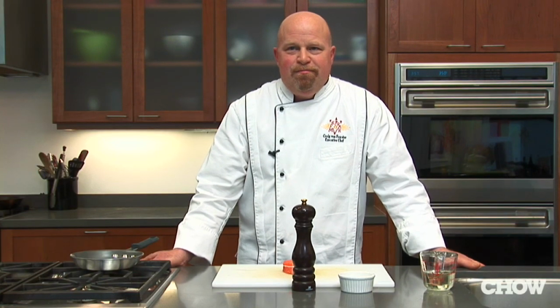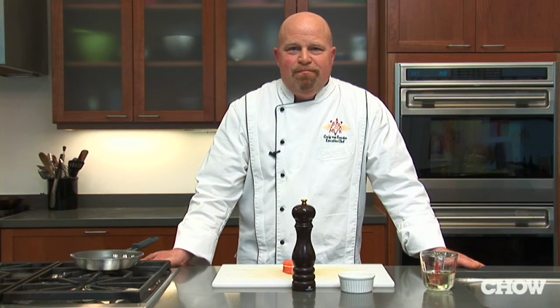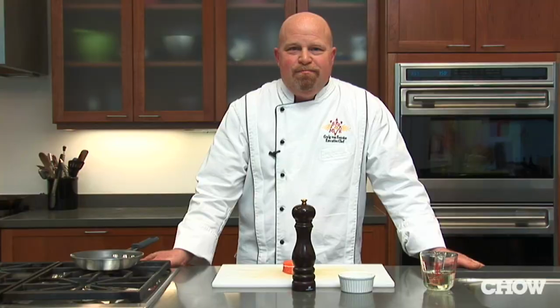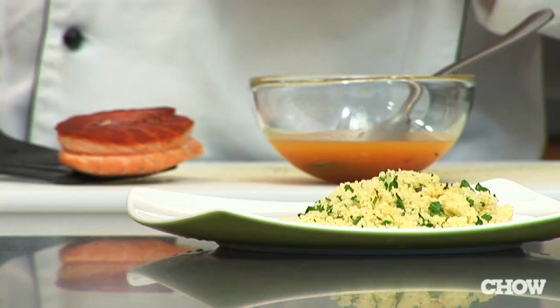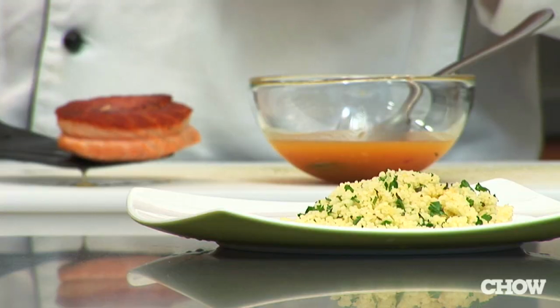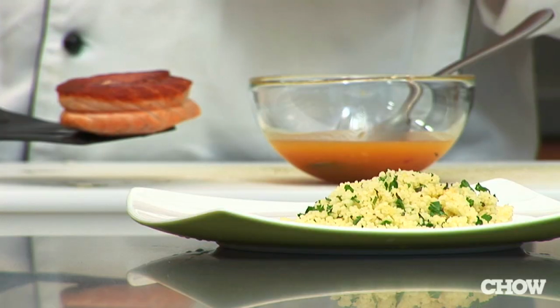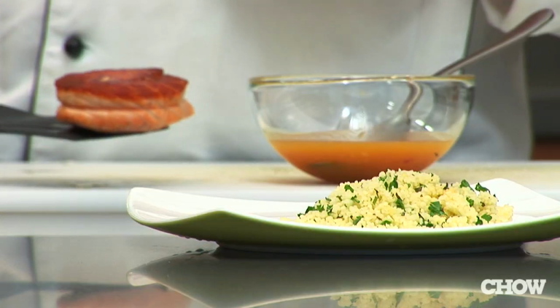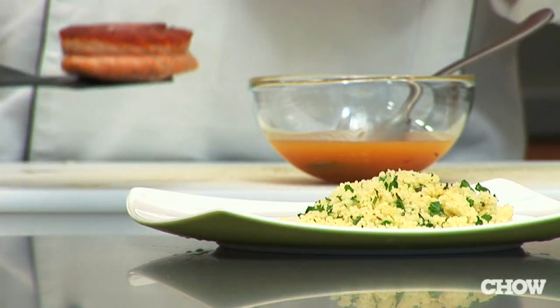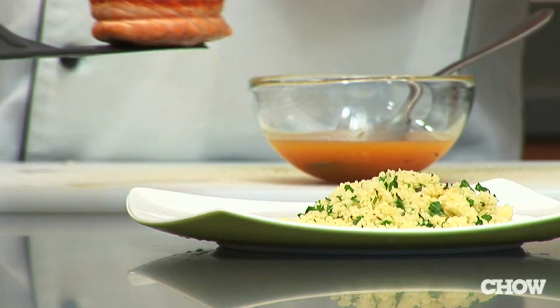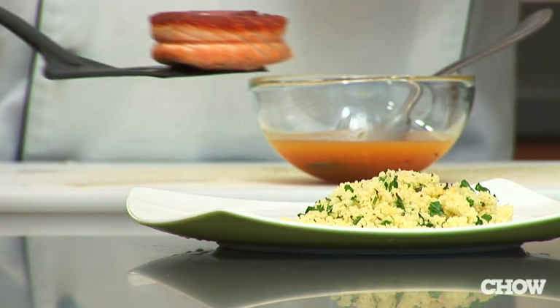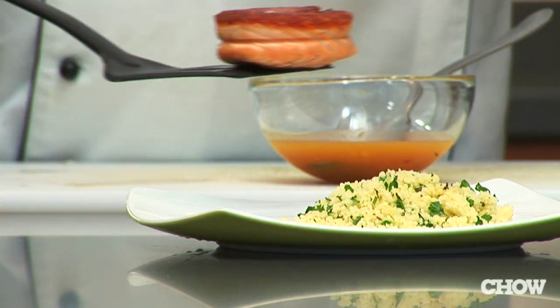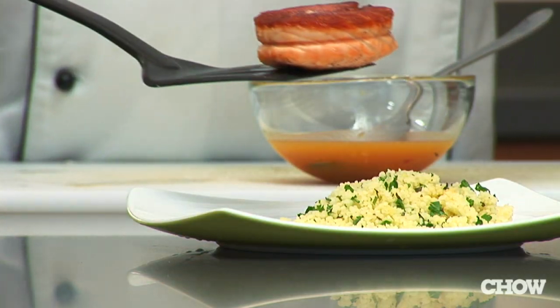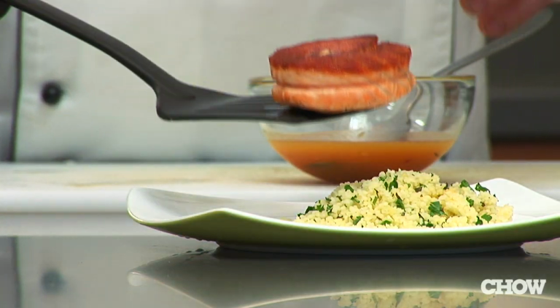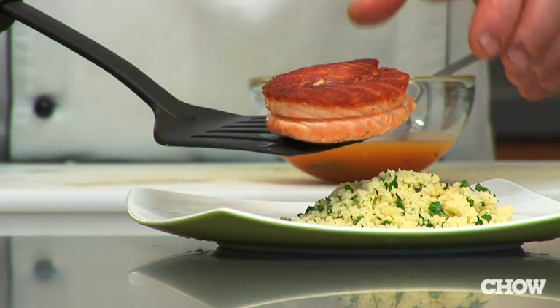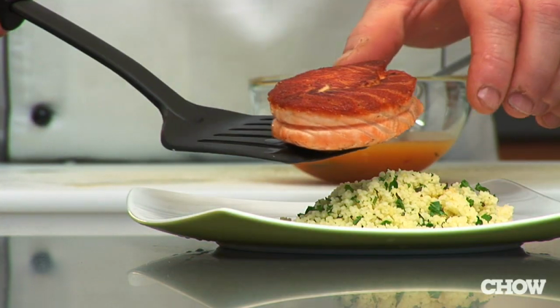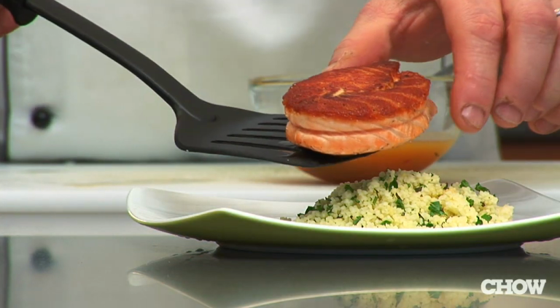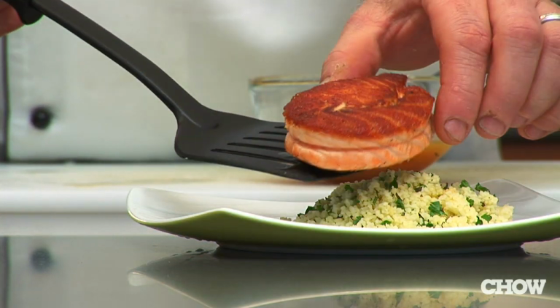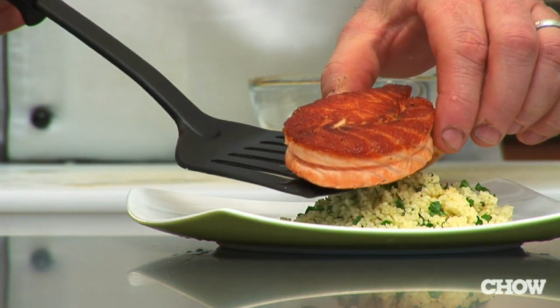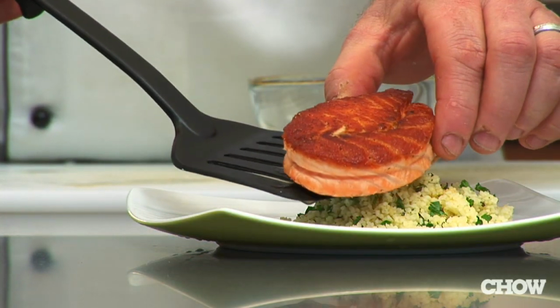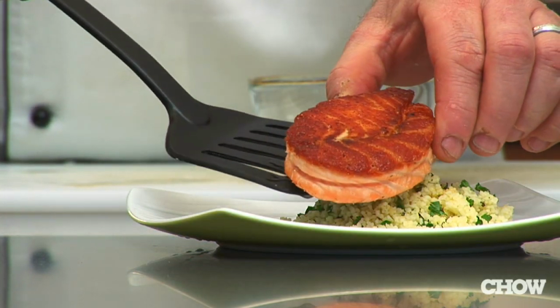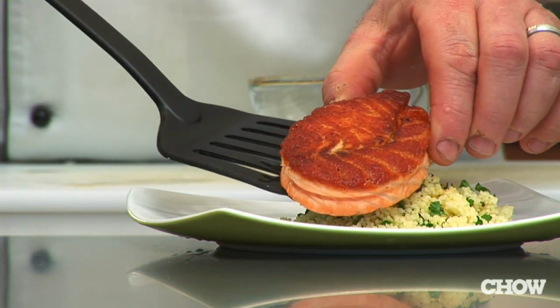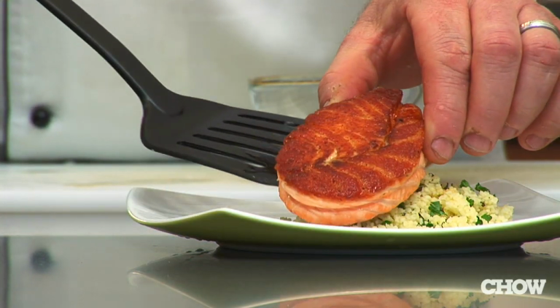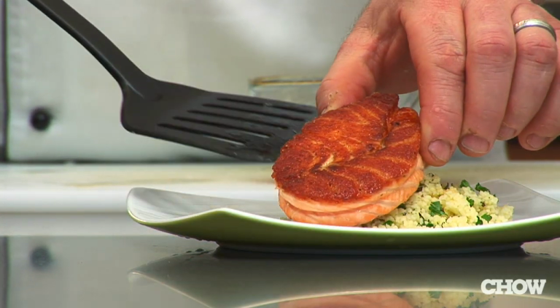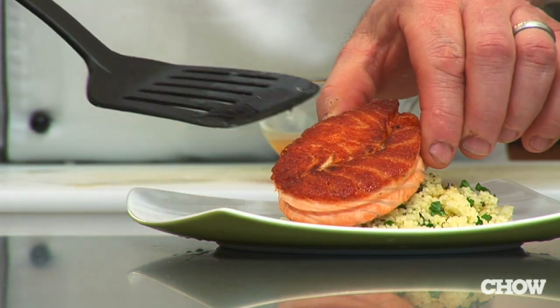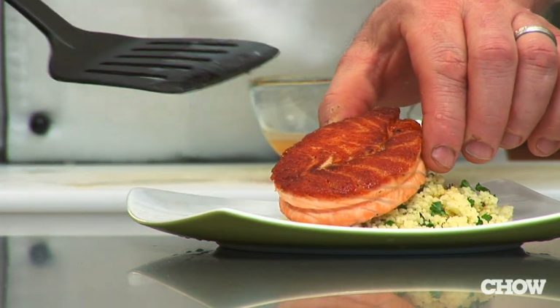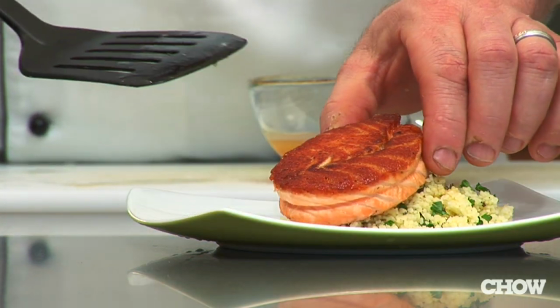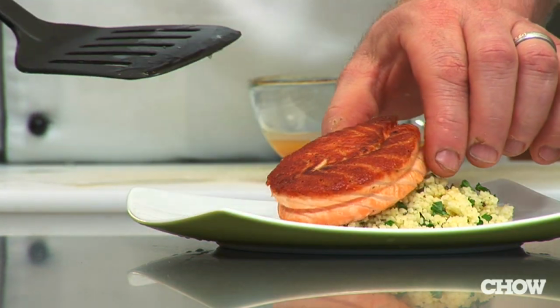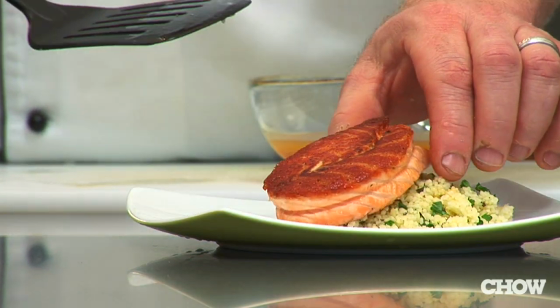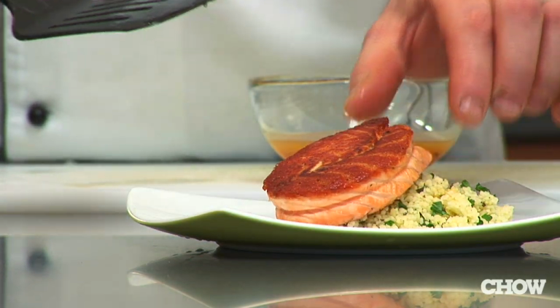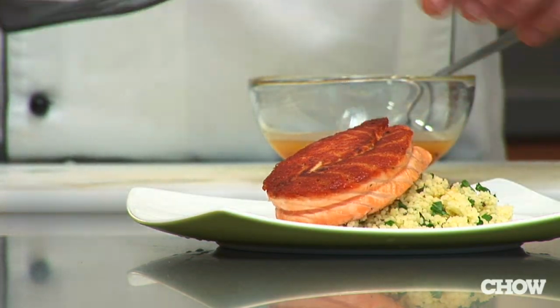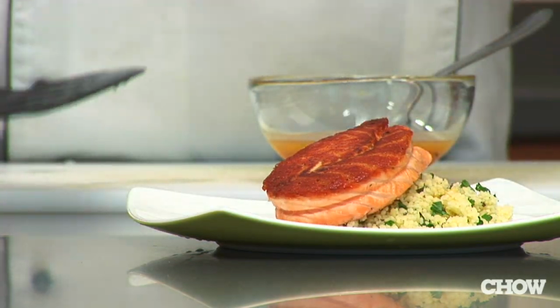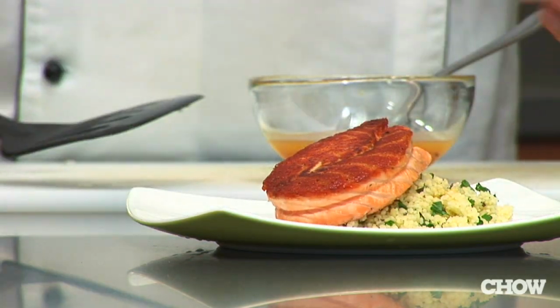You can use this with salmon, halibut, sea bass, or any thicker, dense-fleshed fish.